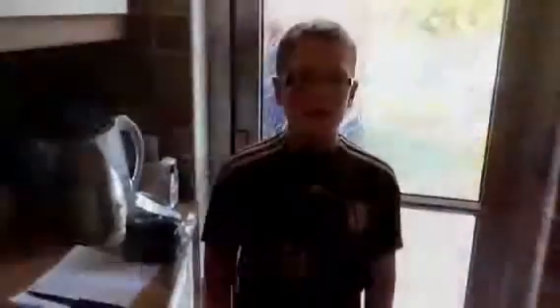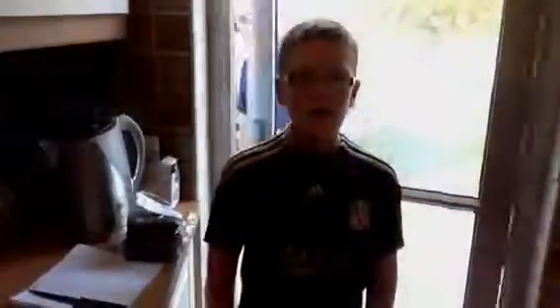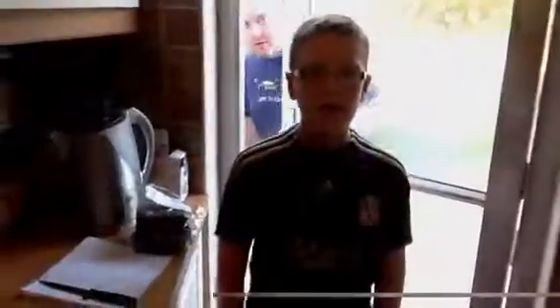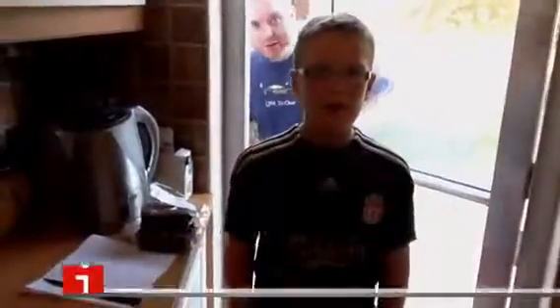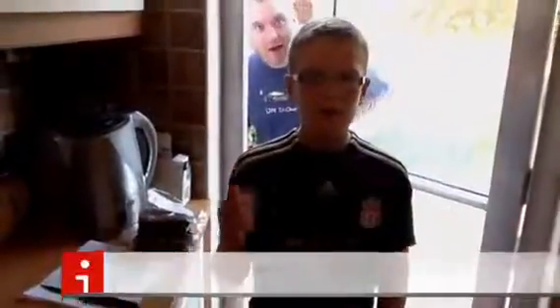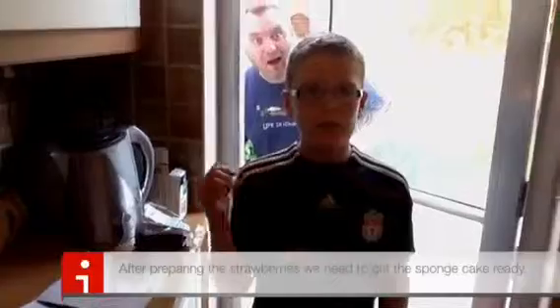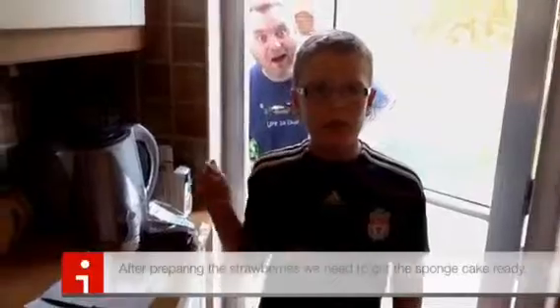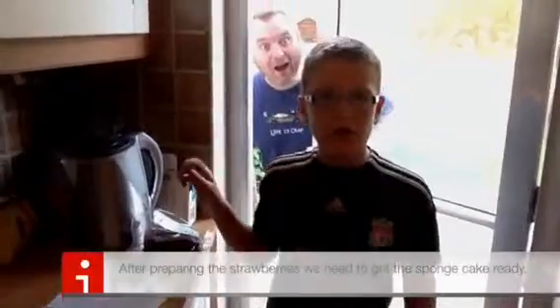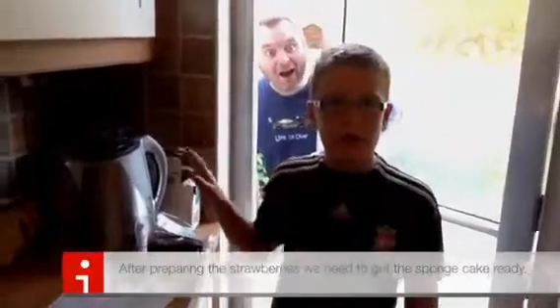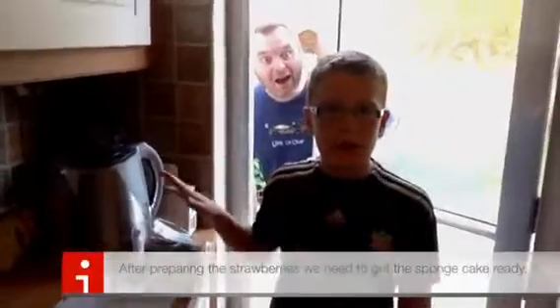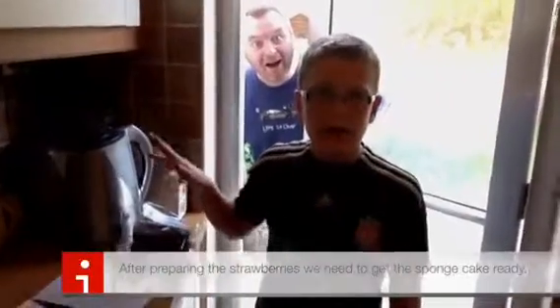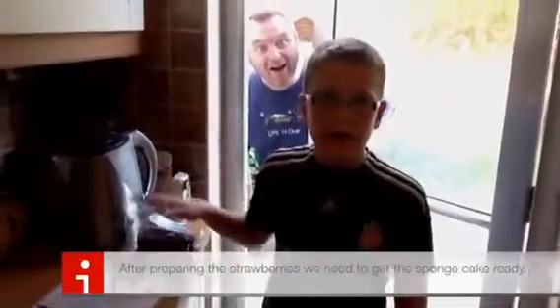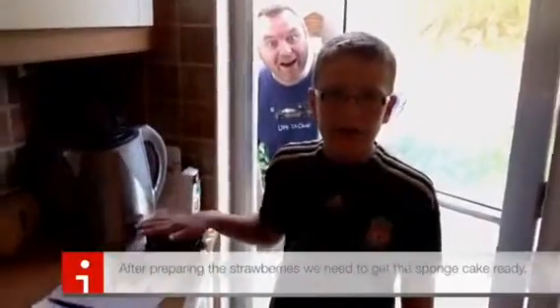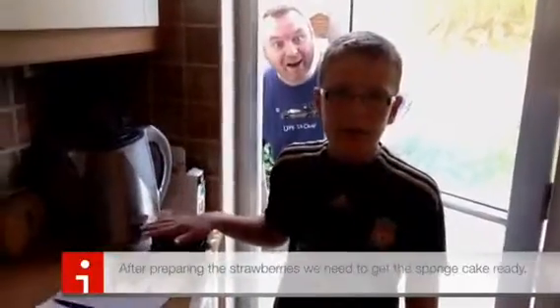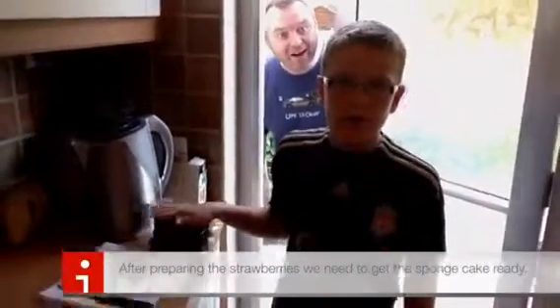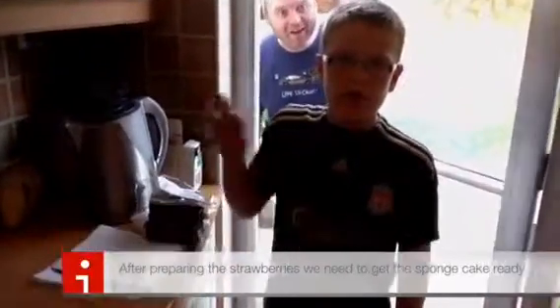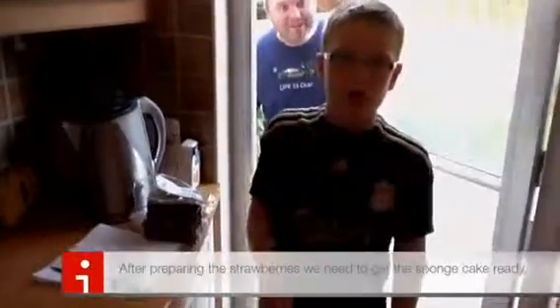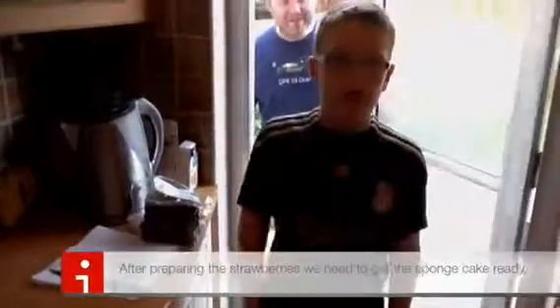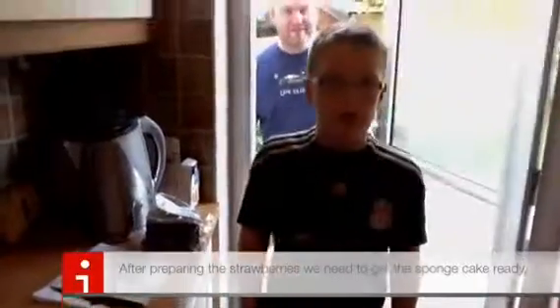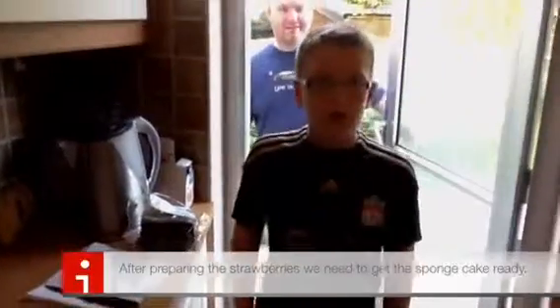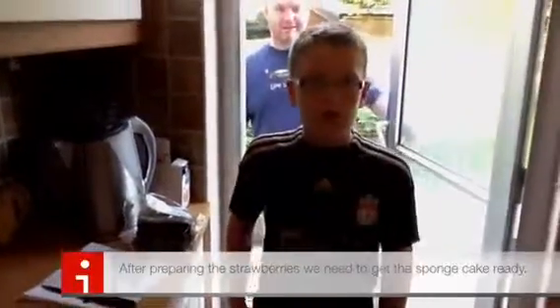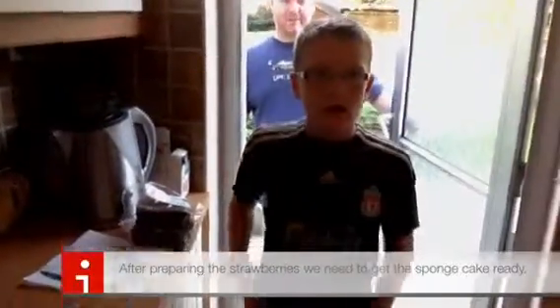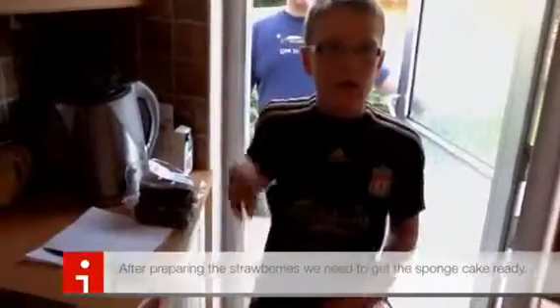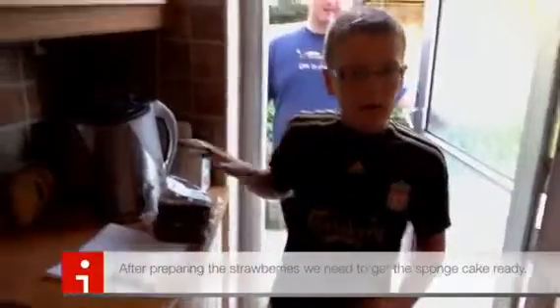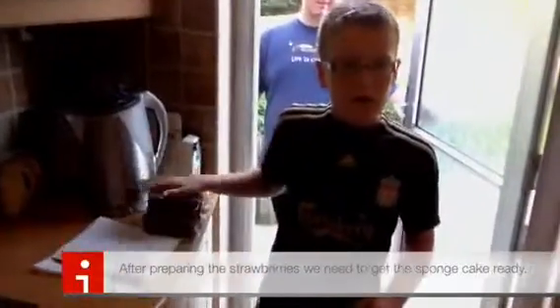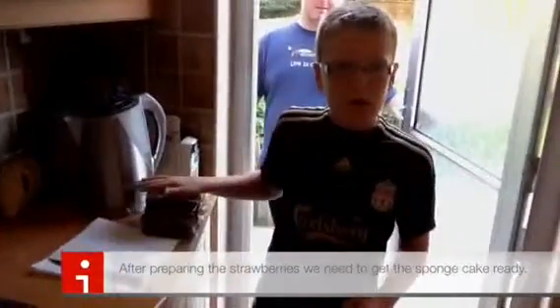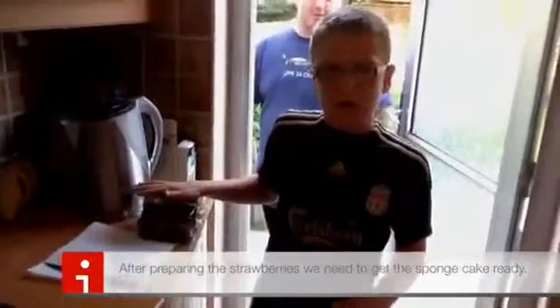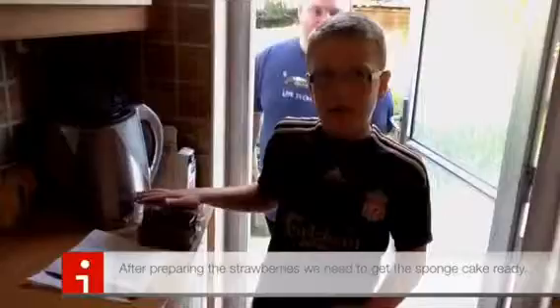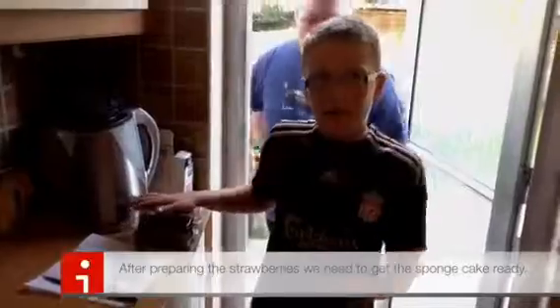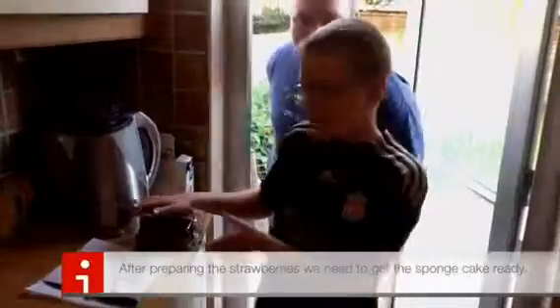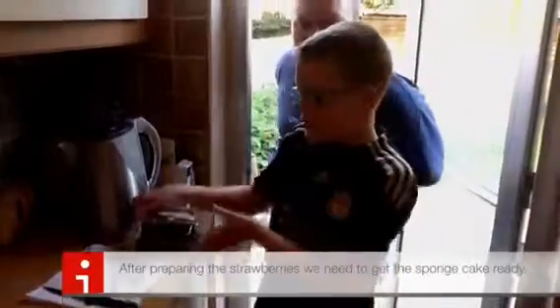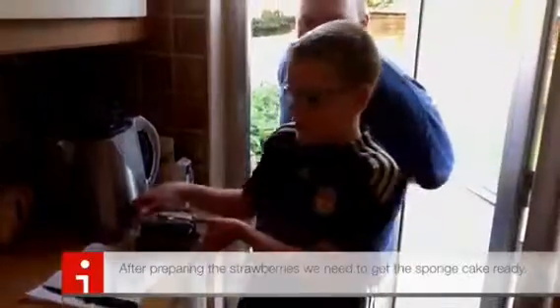Now, next we cut up the sponge. Now I'm going to cut up this sponge here.